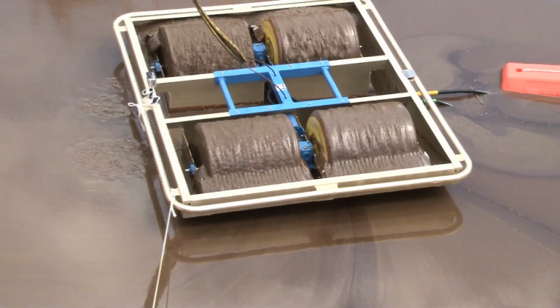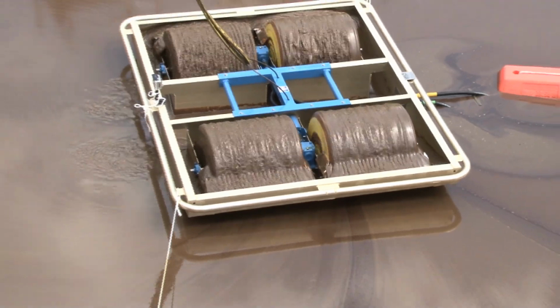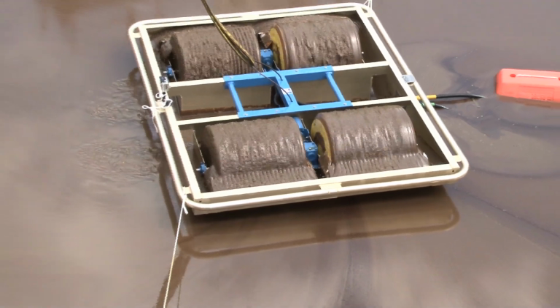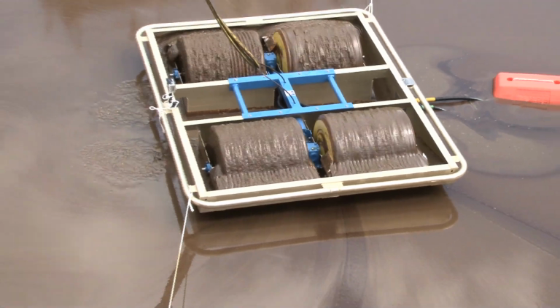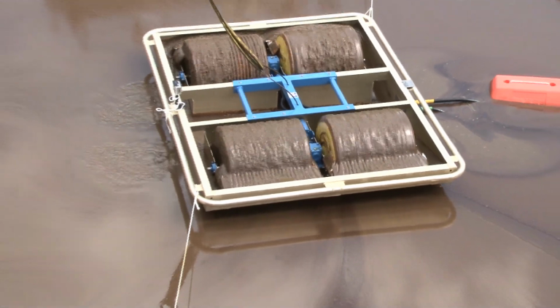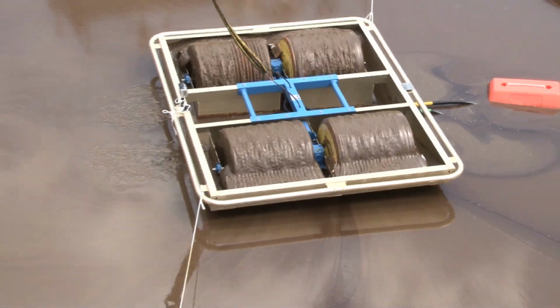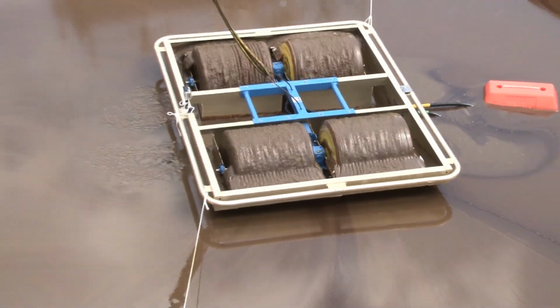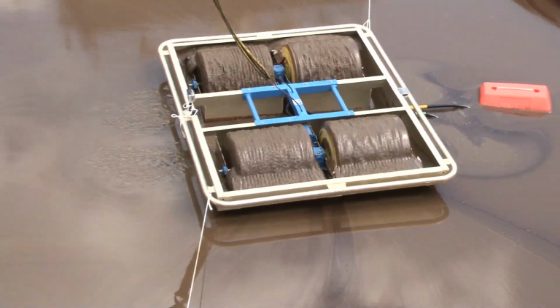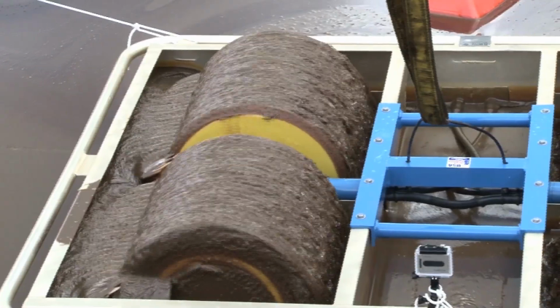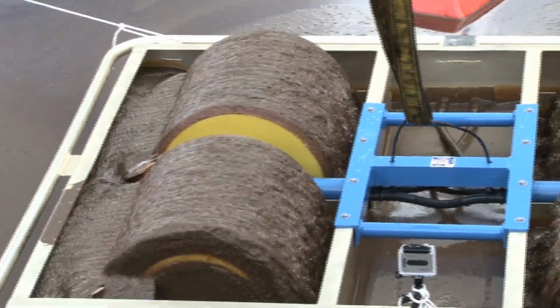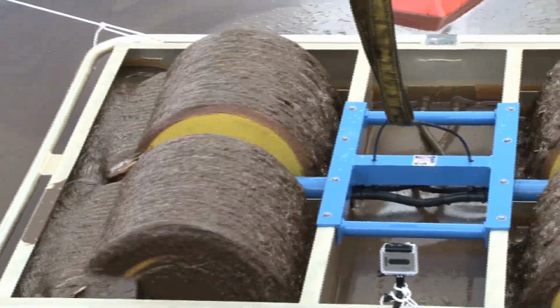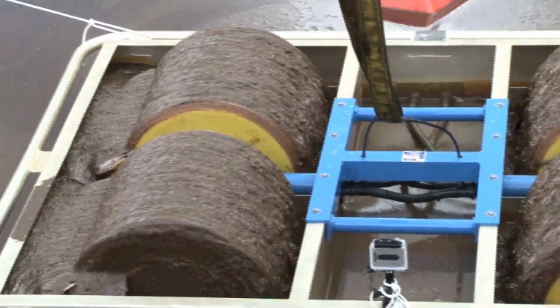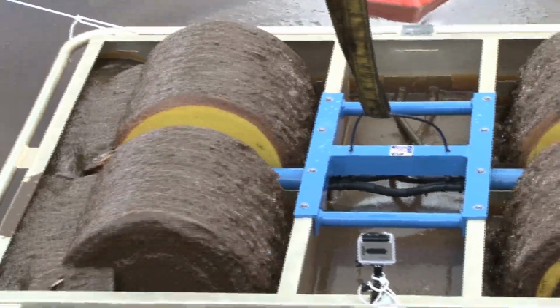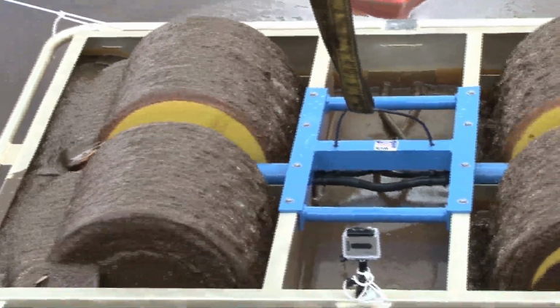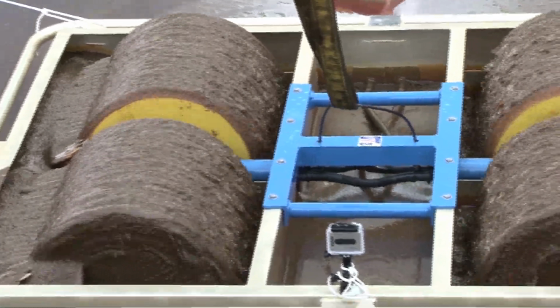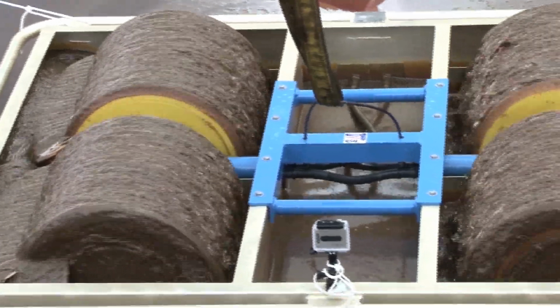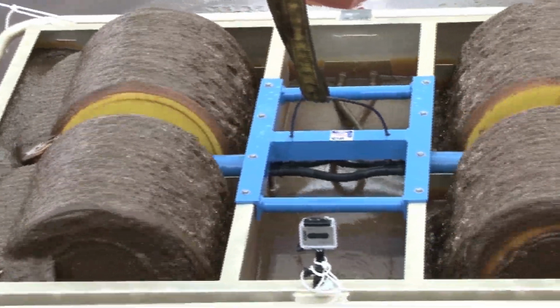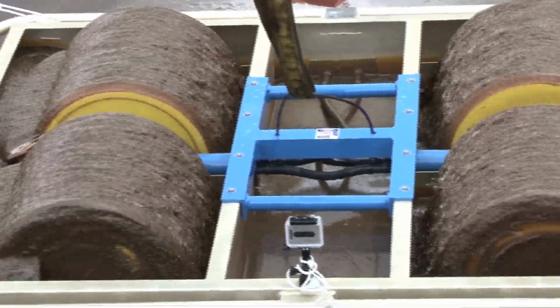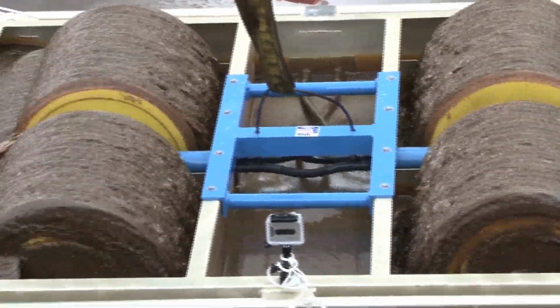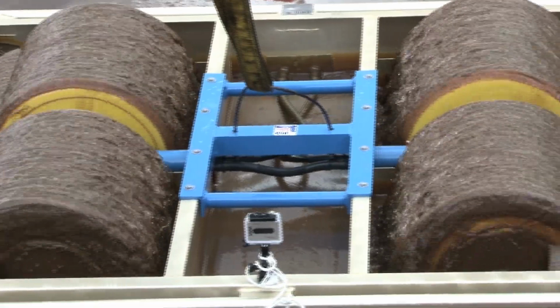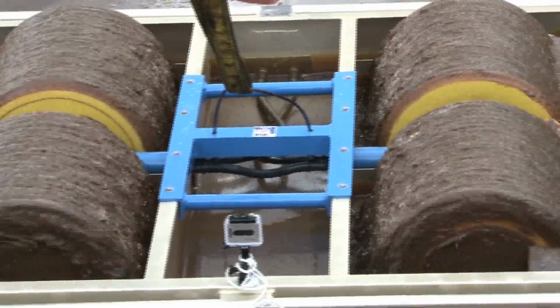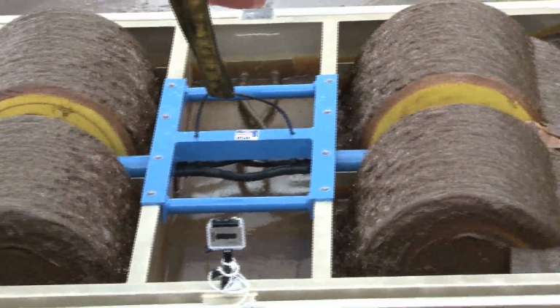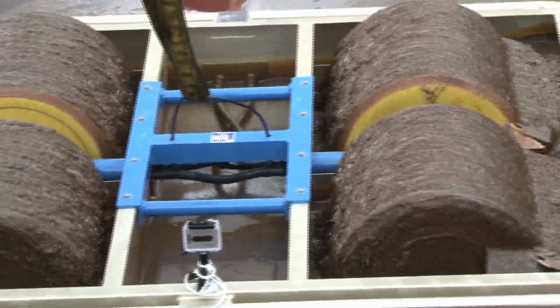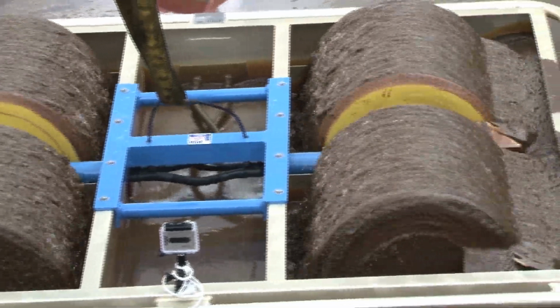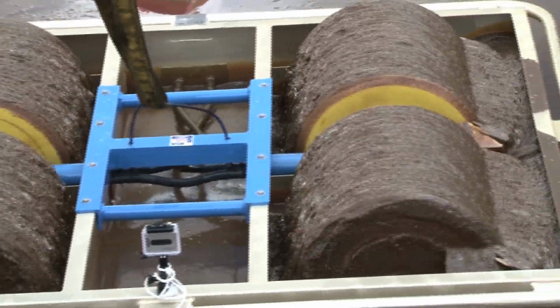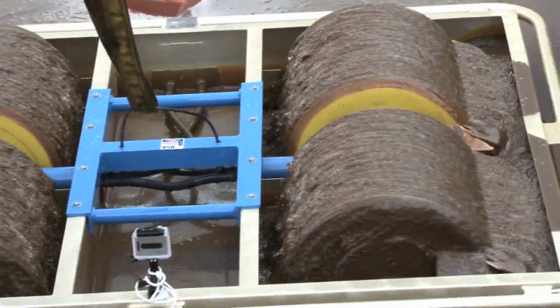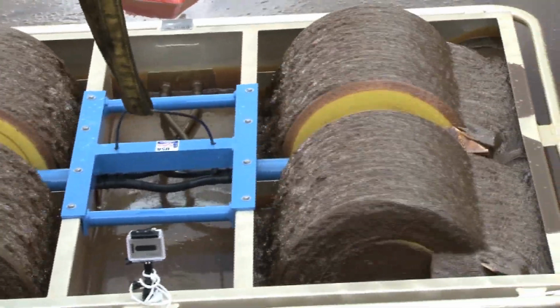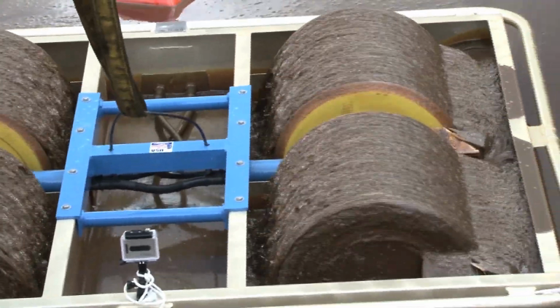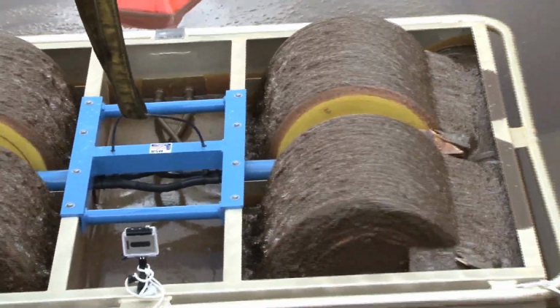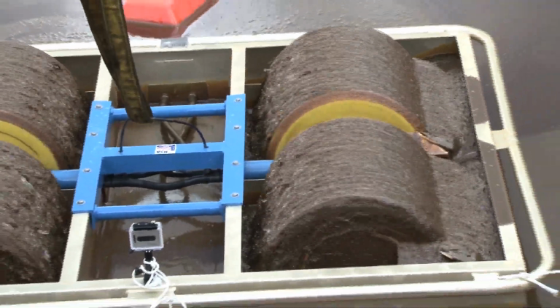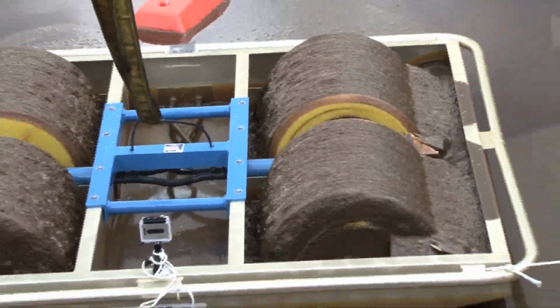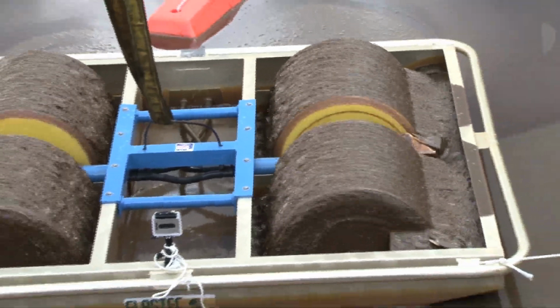As you can see in the video, the grooves provide an improved surface area, doubling the recovery rate of the skimmers.